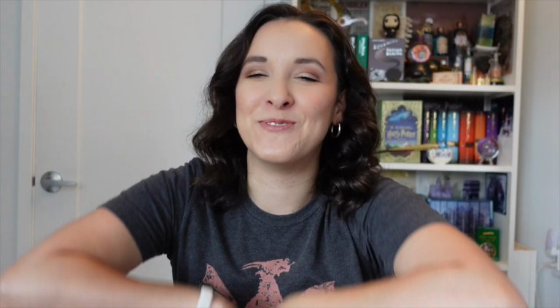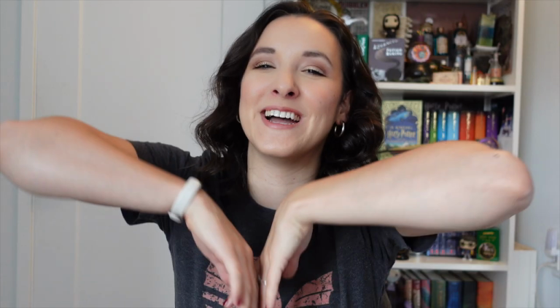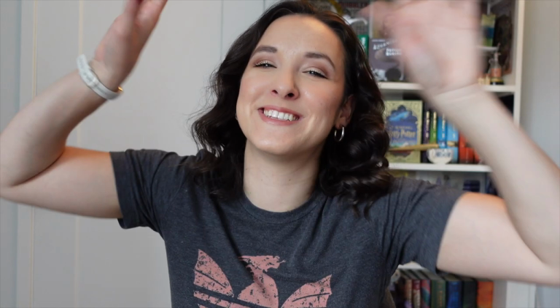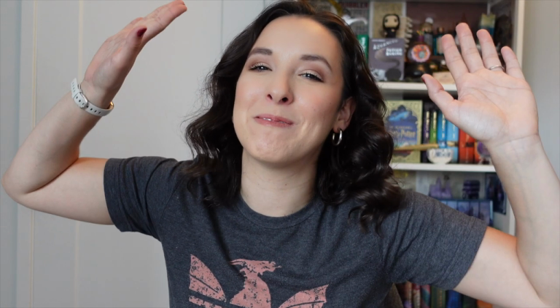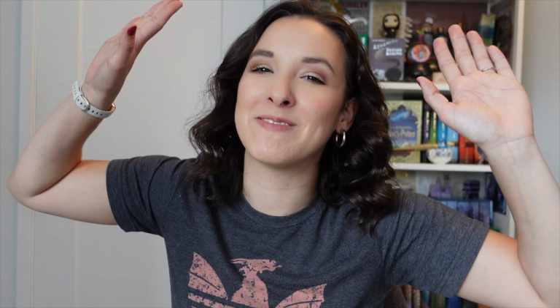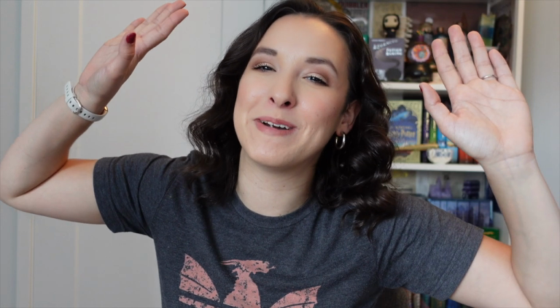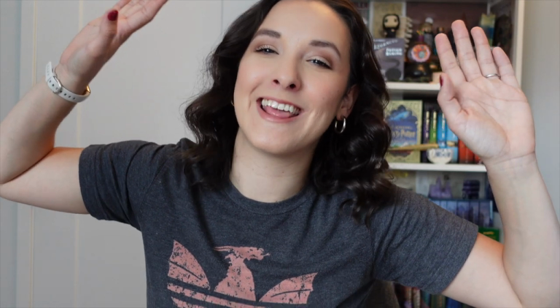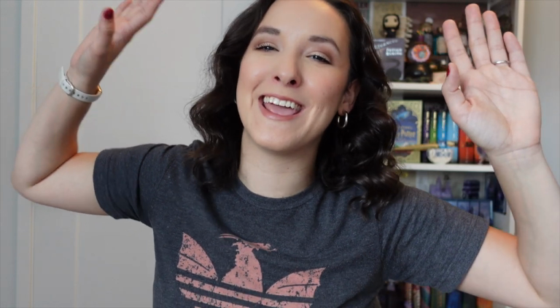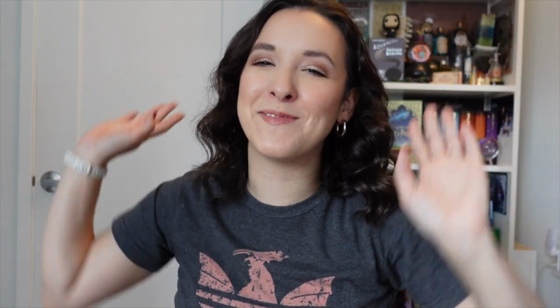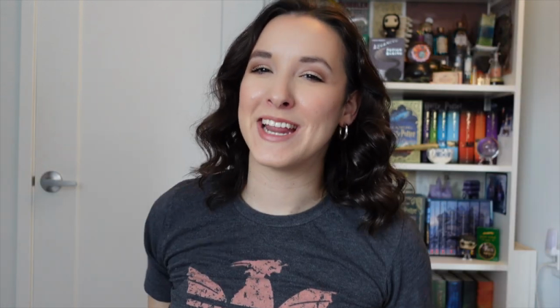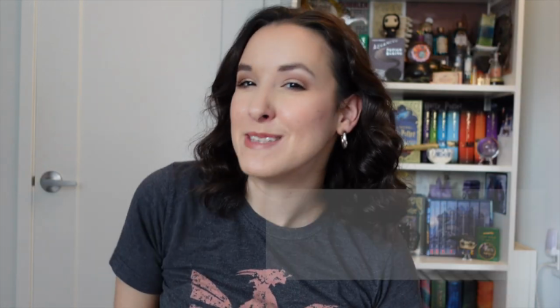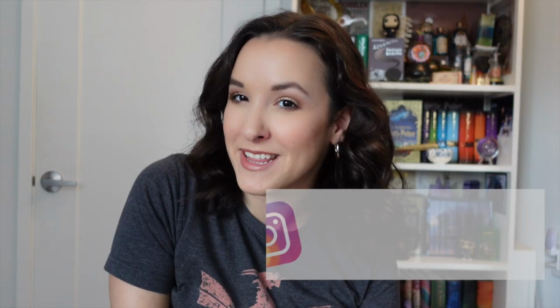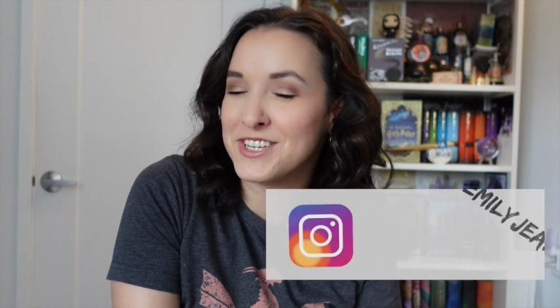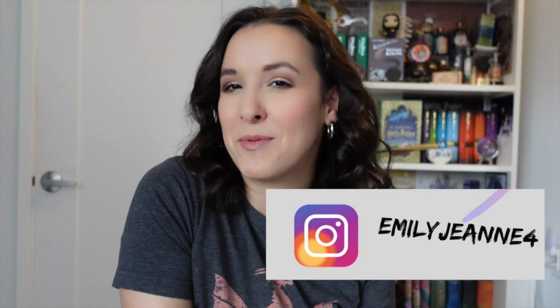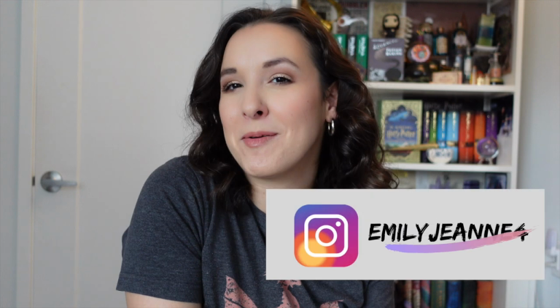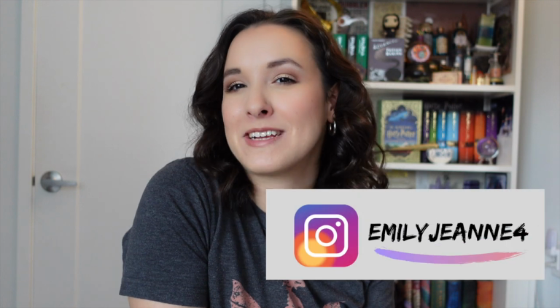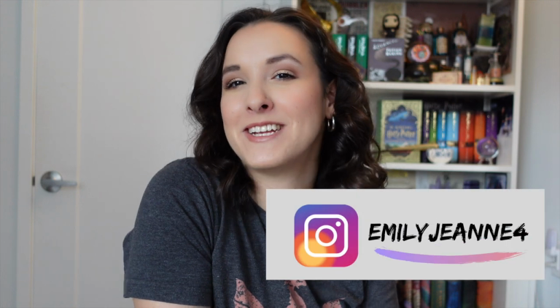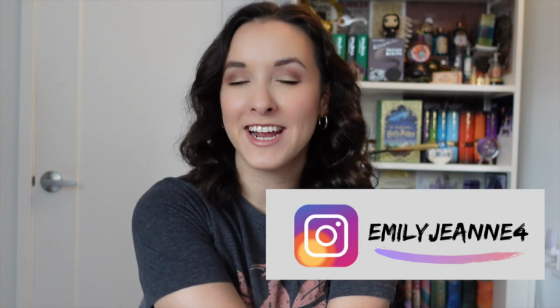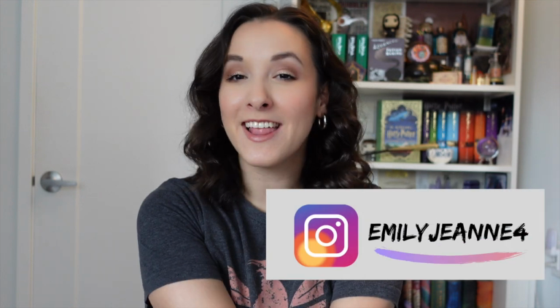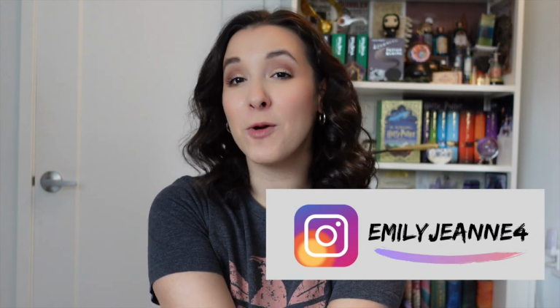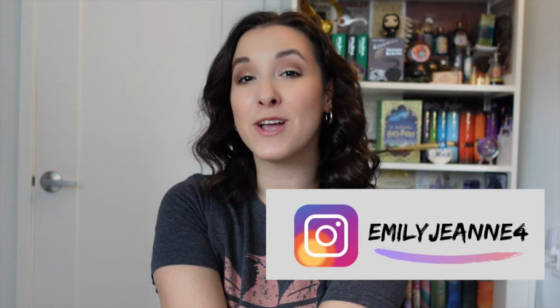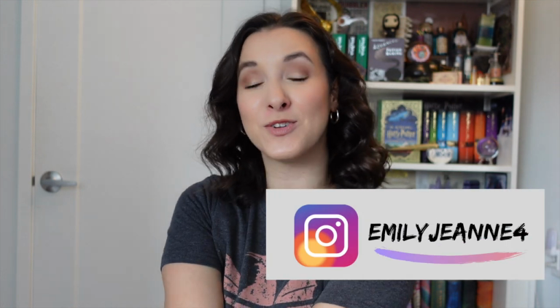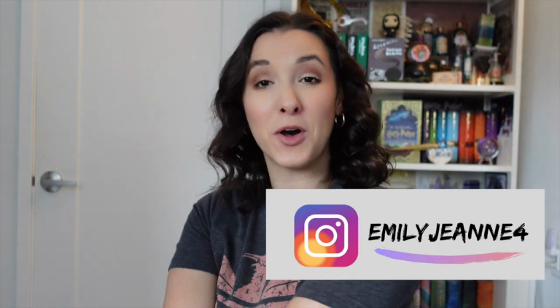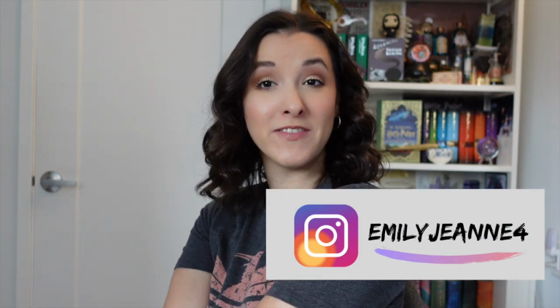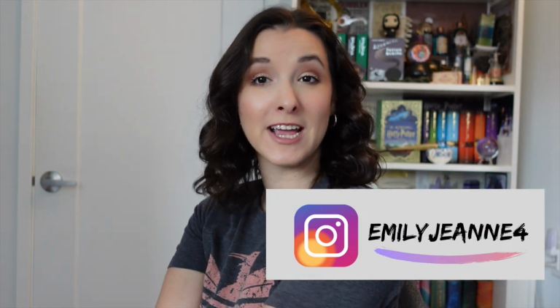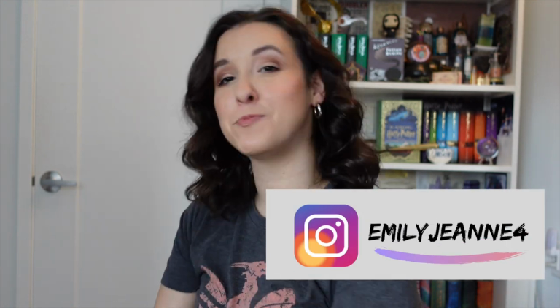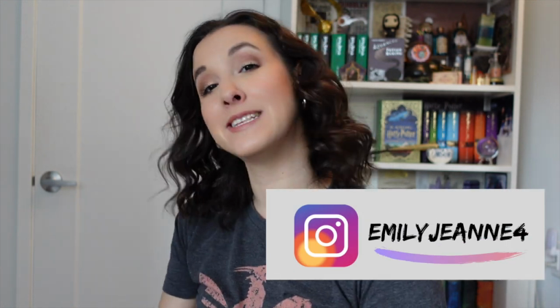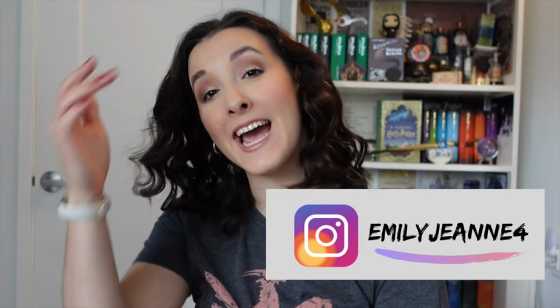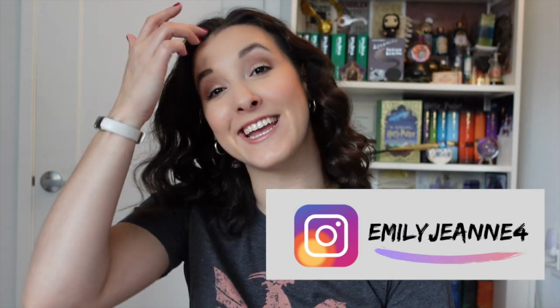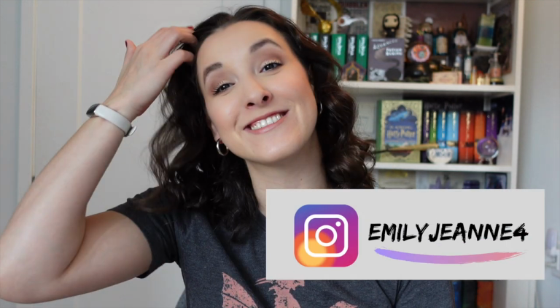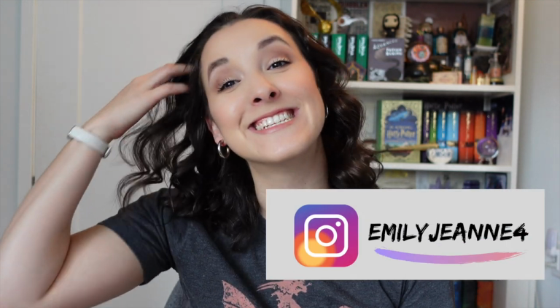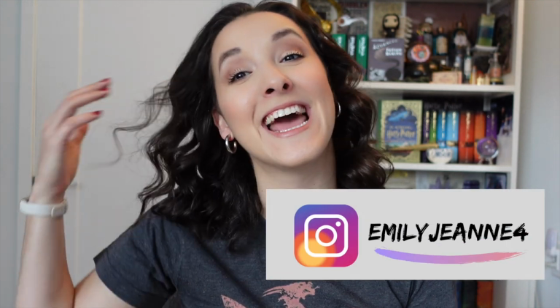What's up everybody? My name is Emily Jean. Welcome back to my channel. I hope you guys are all having a spectacular day.